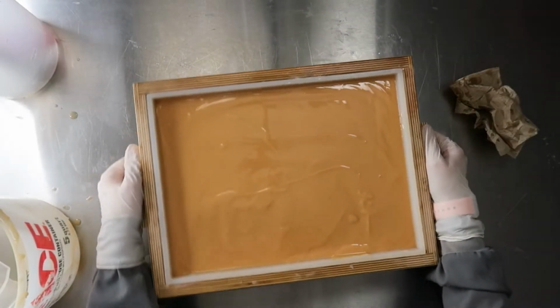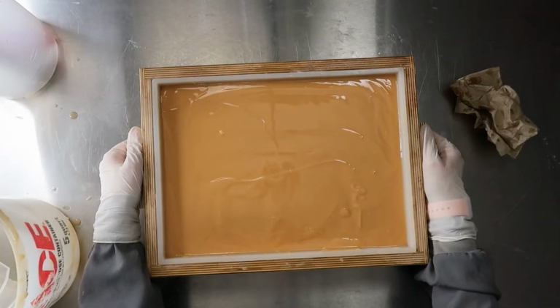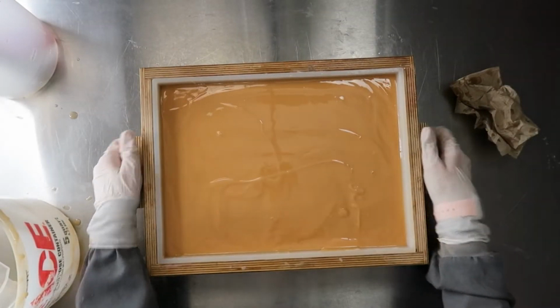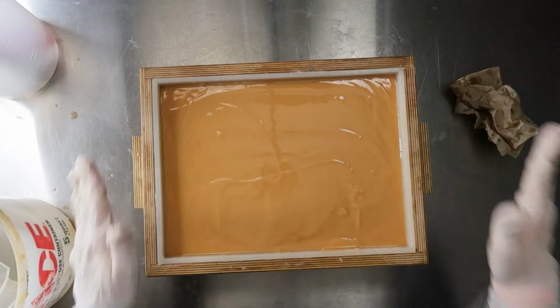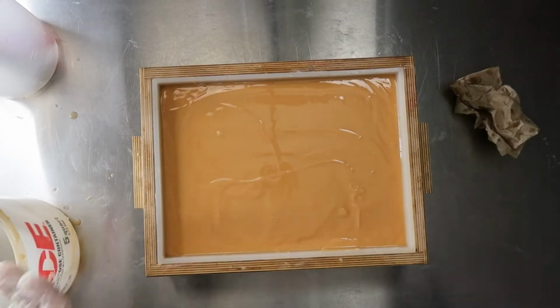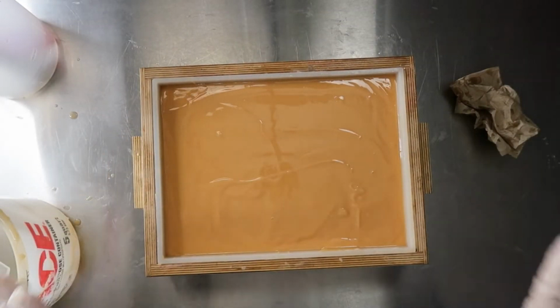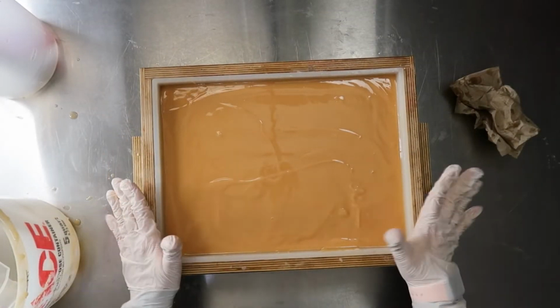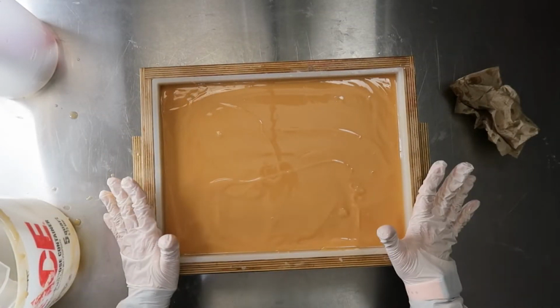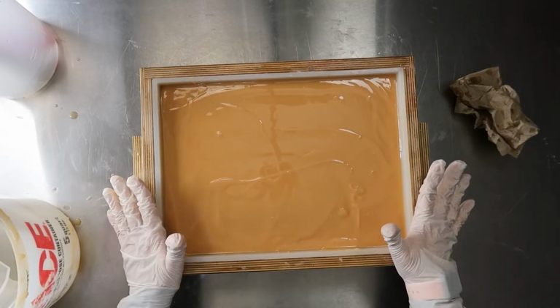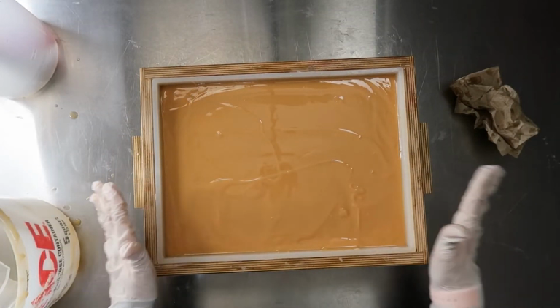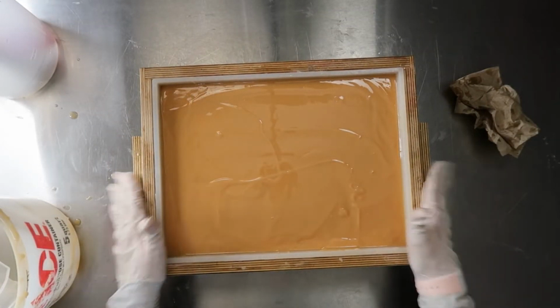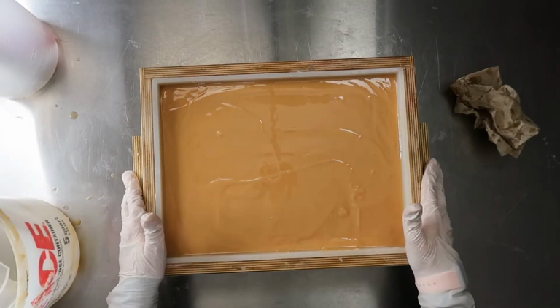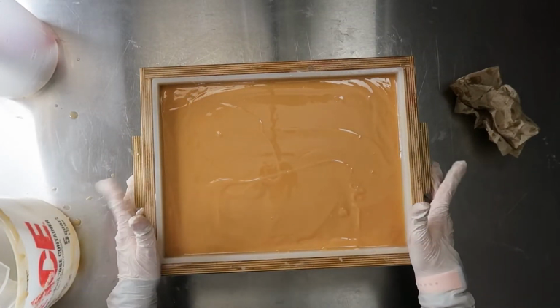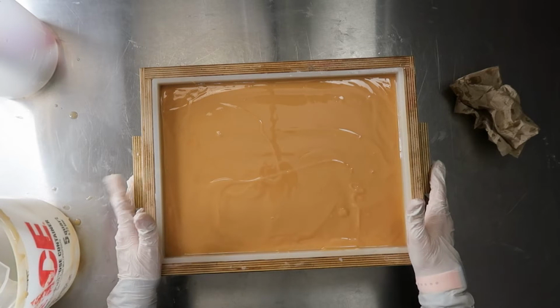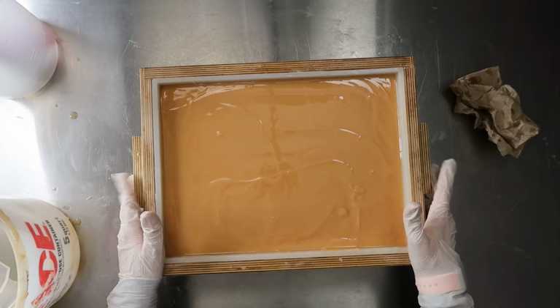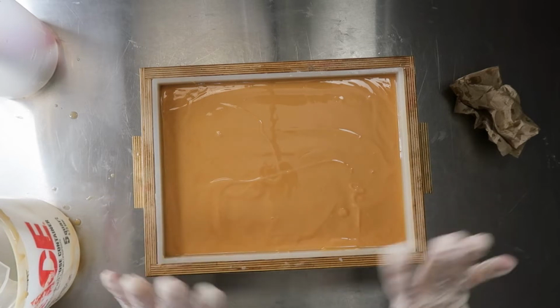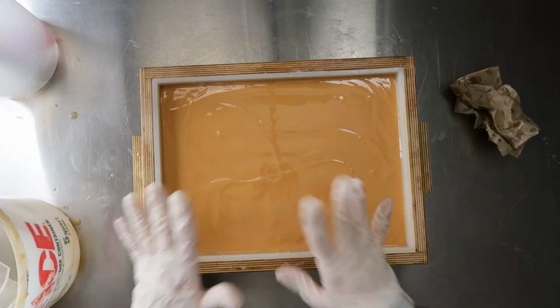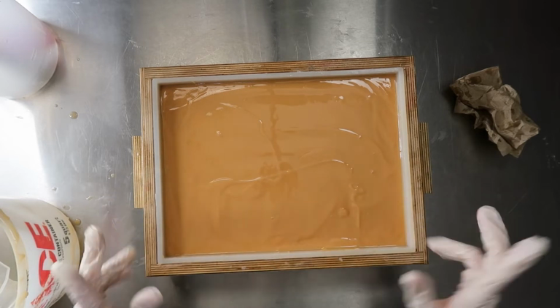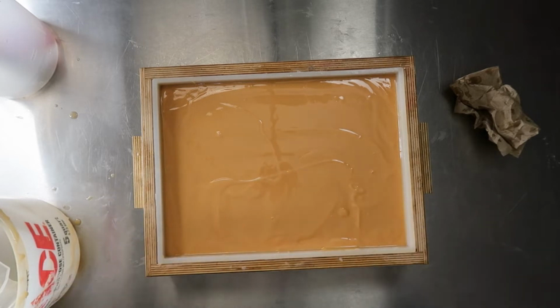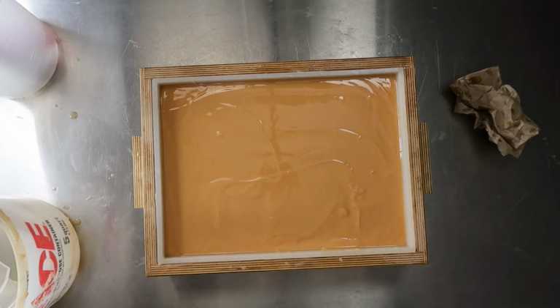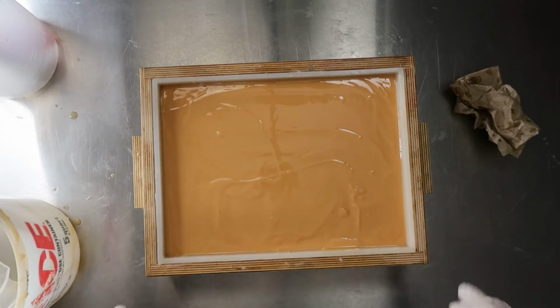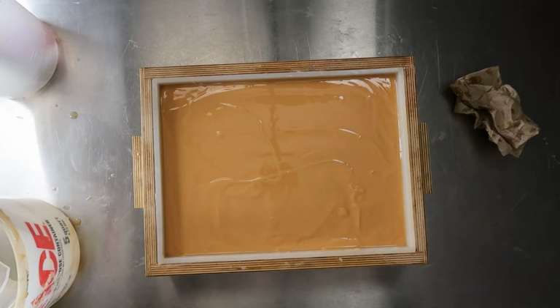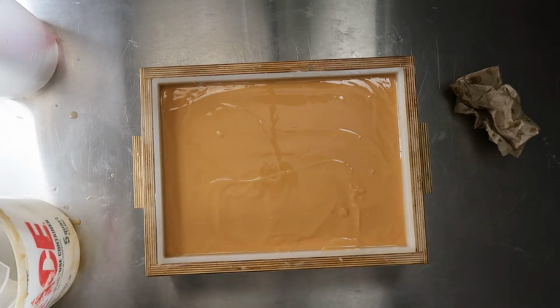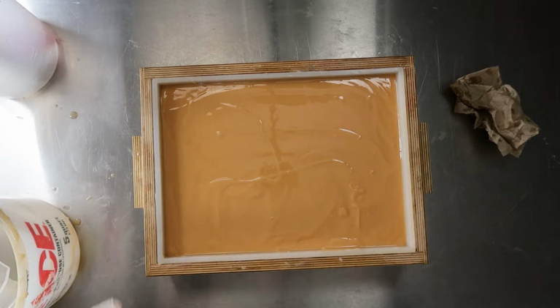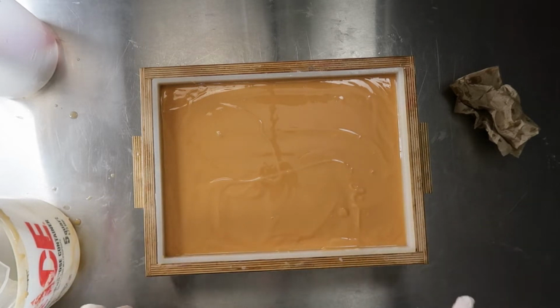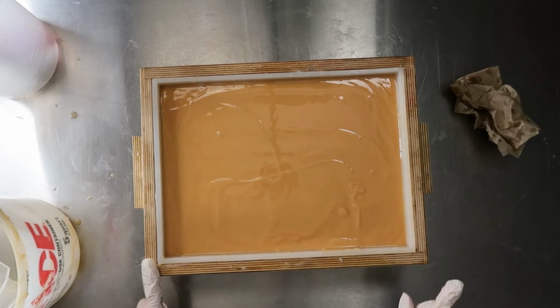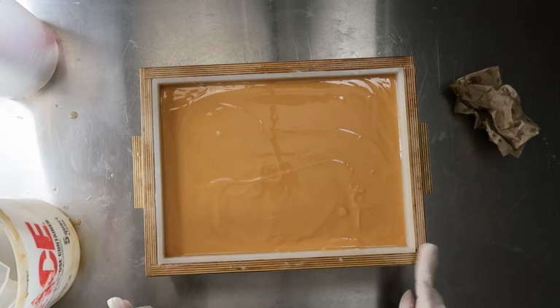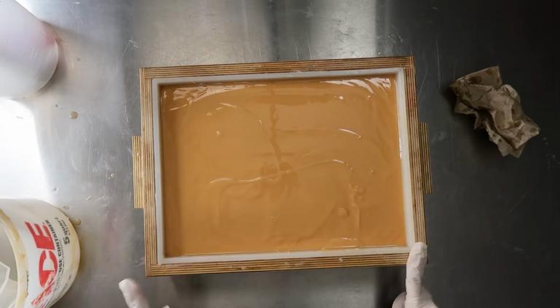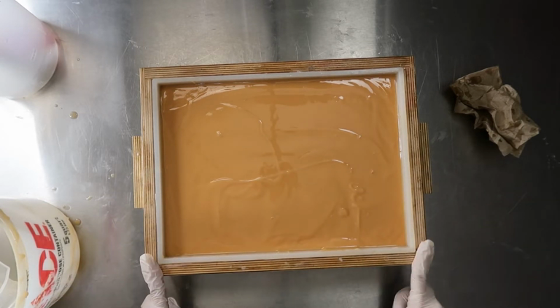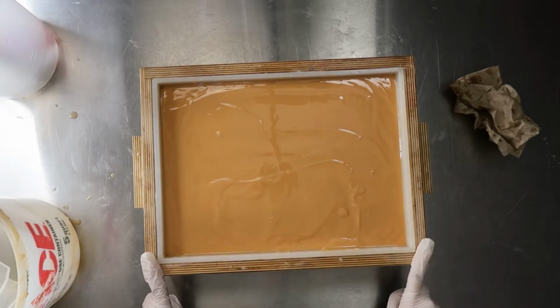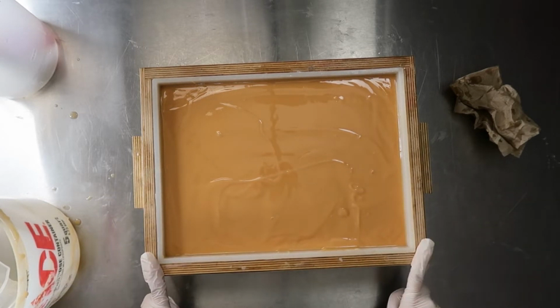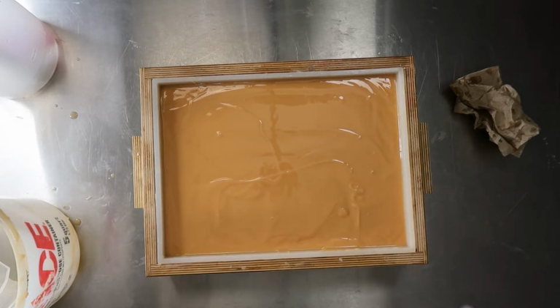I'm gonna tap this down on the floor and then insulate it. I'll spray with rubbing alcohol and then insulate it, and then we'll unmold it tomorrow and see how it works.